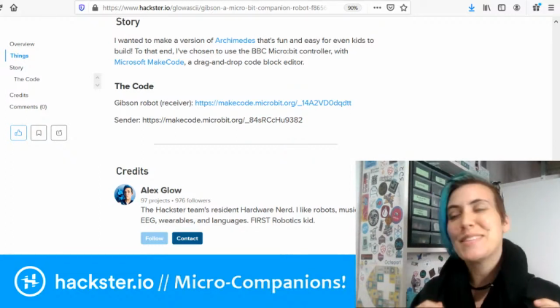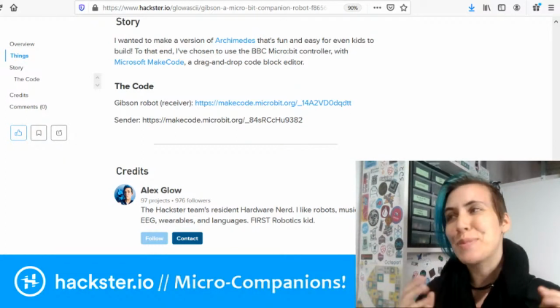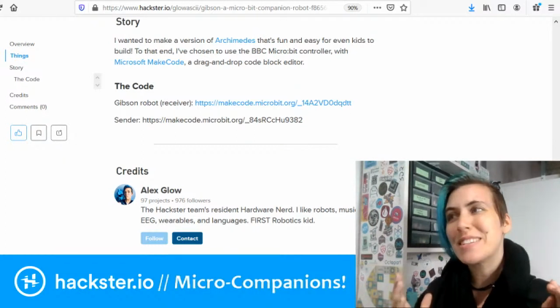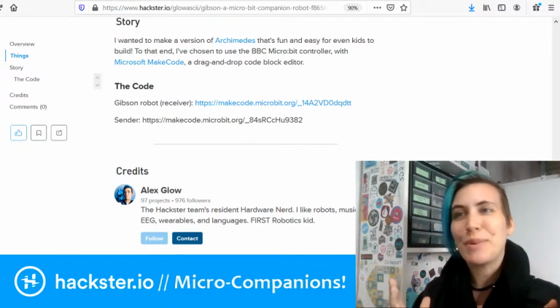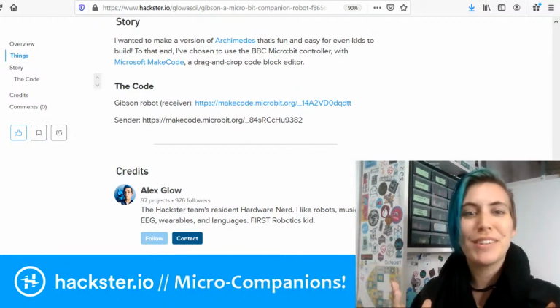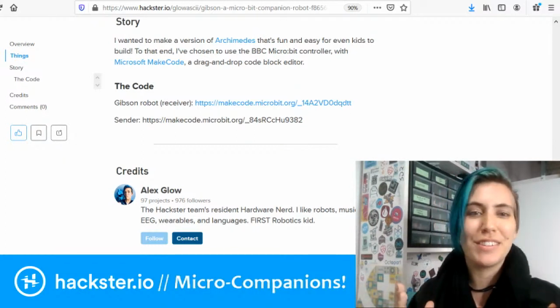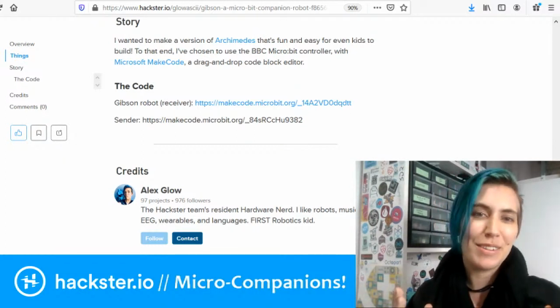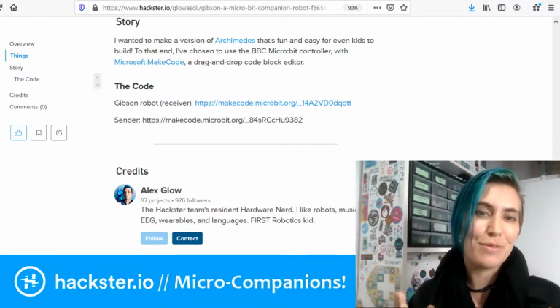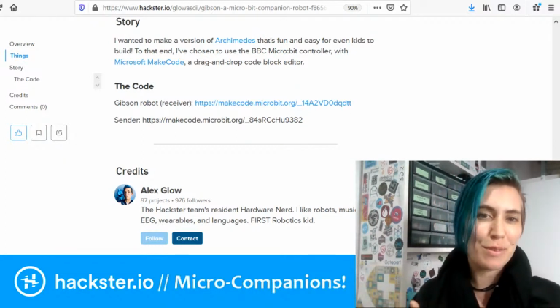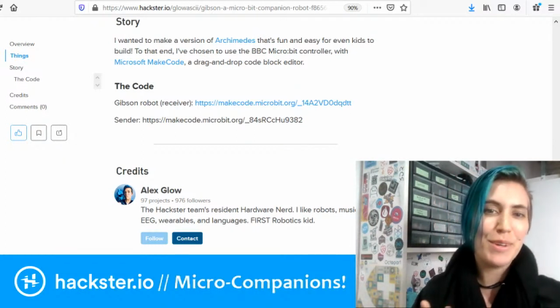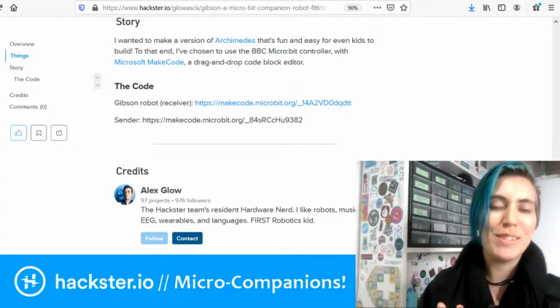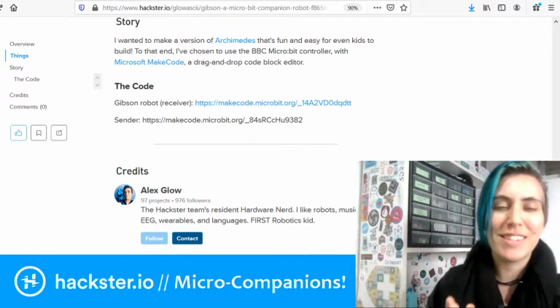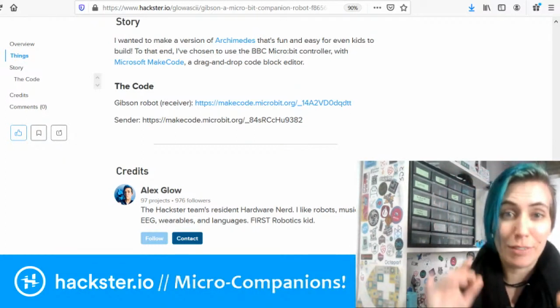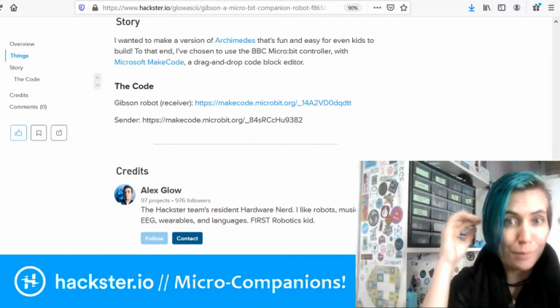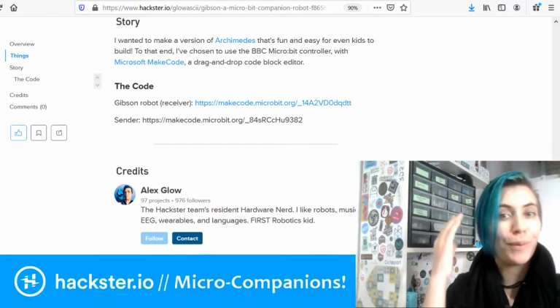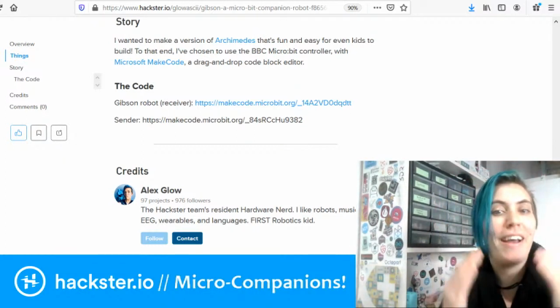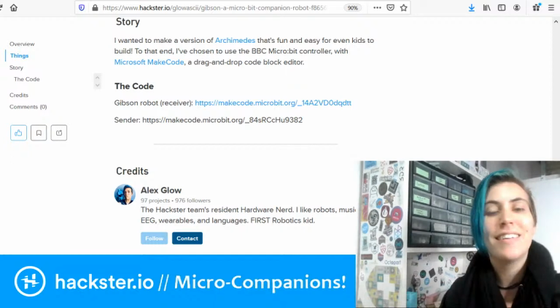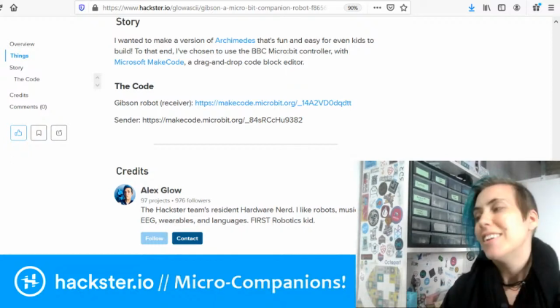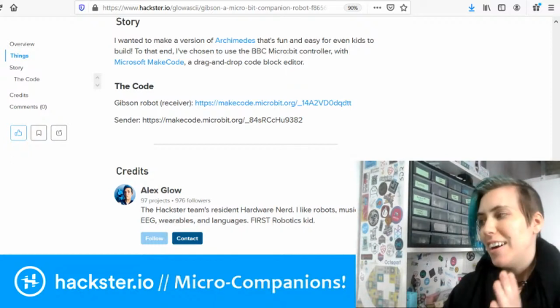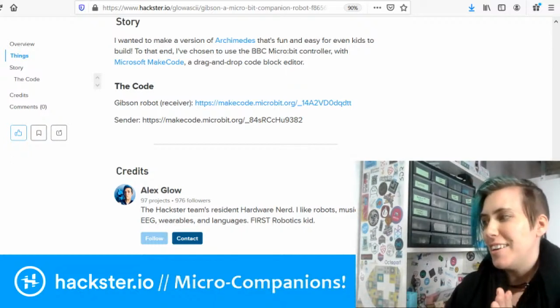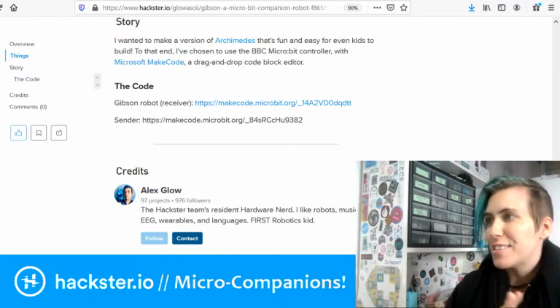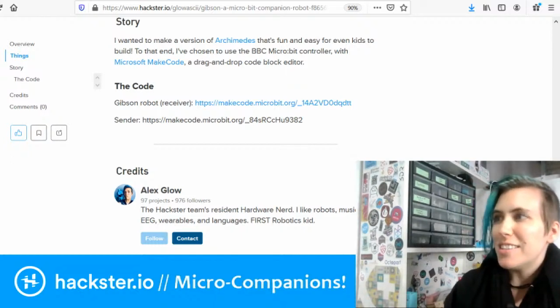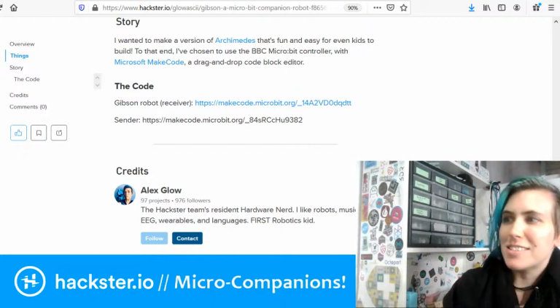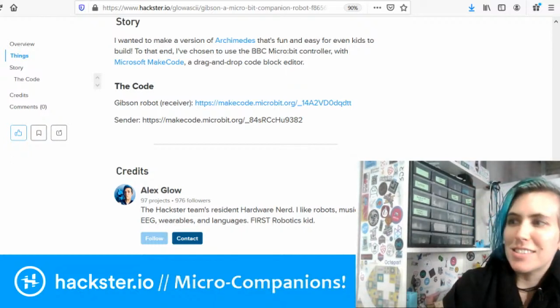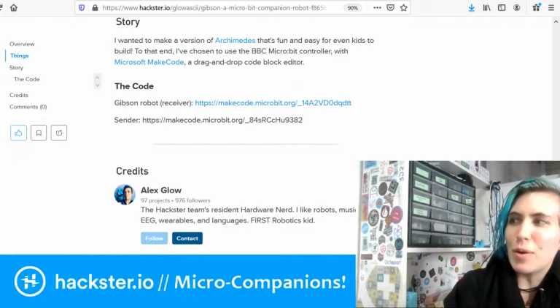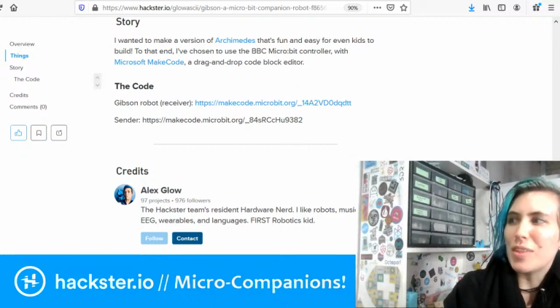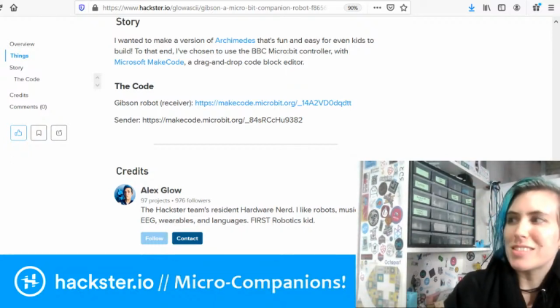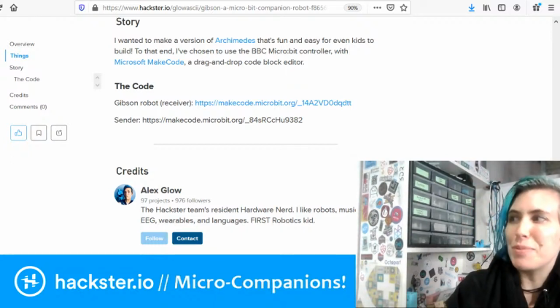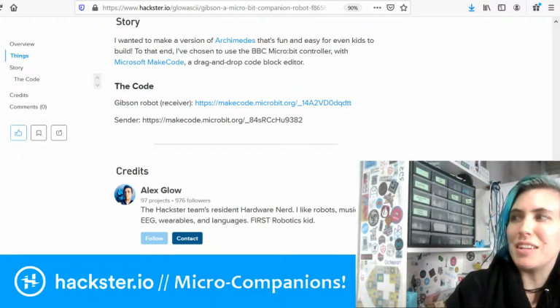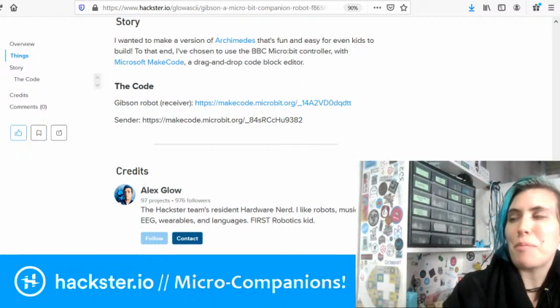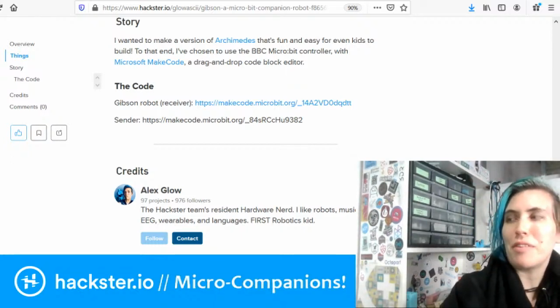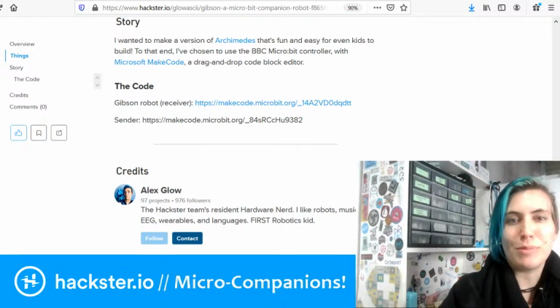It's based partly on a tawny frogmouth and it's going to have a little bowler hat. So that's the beginning part of Gibson.